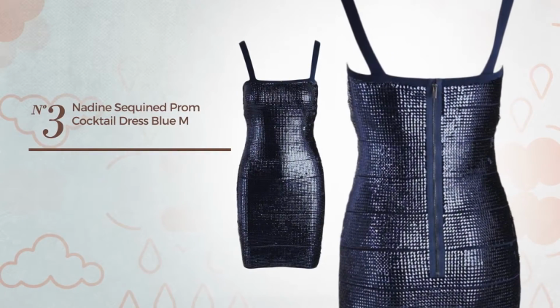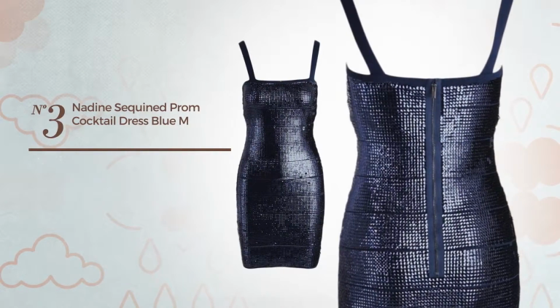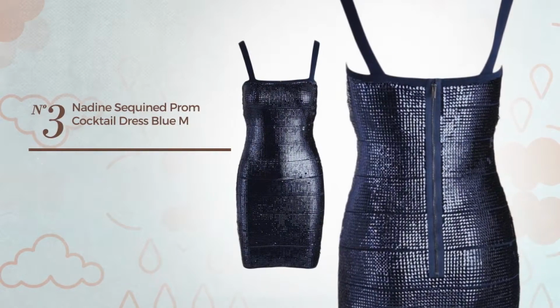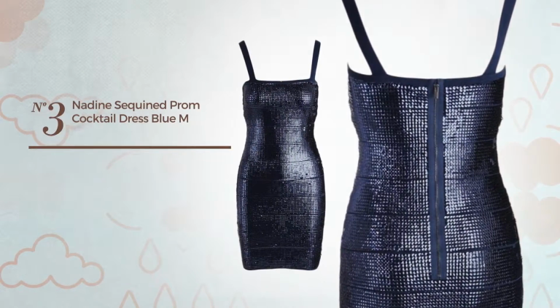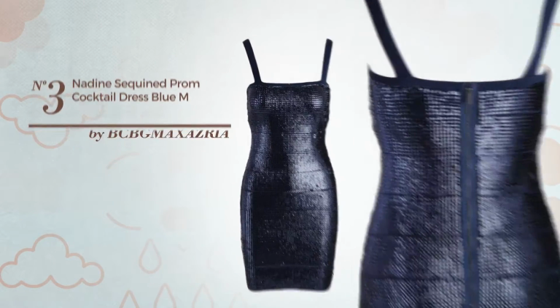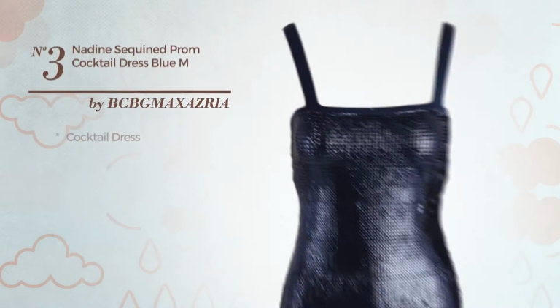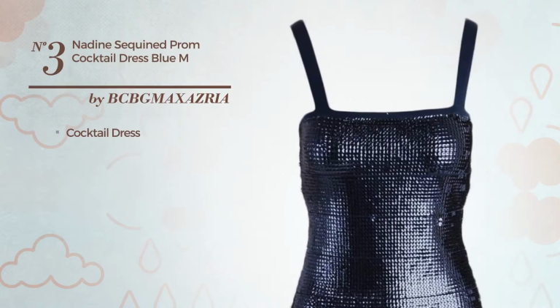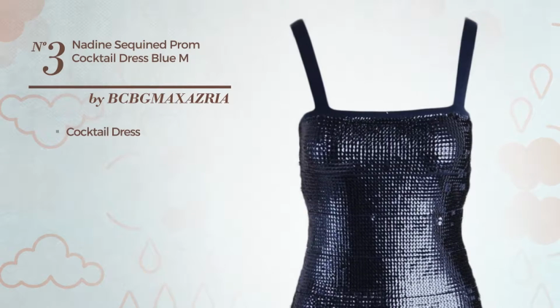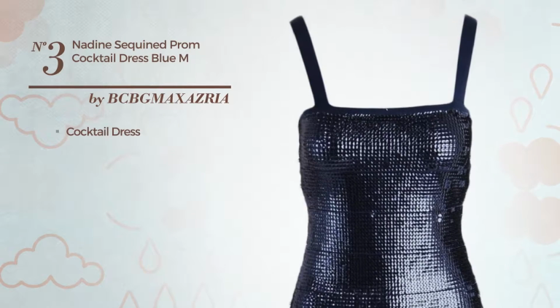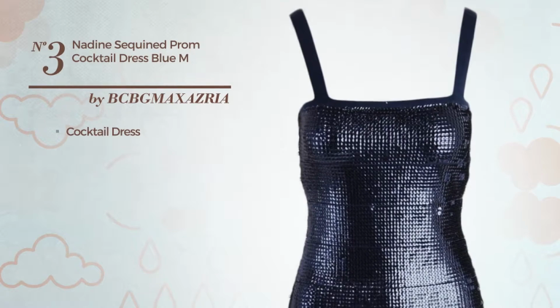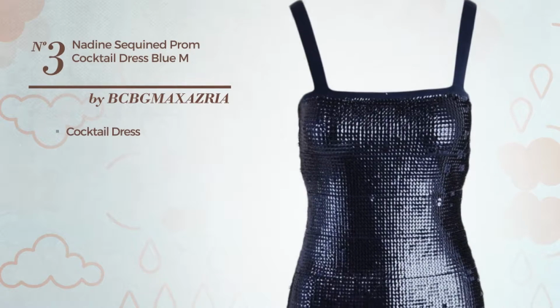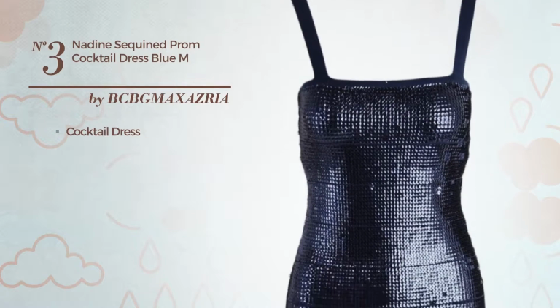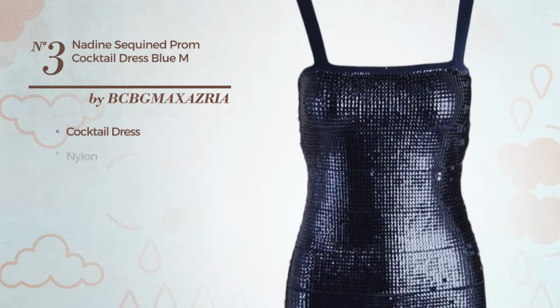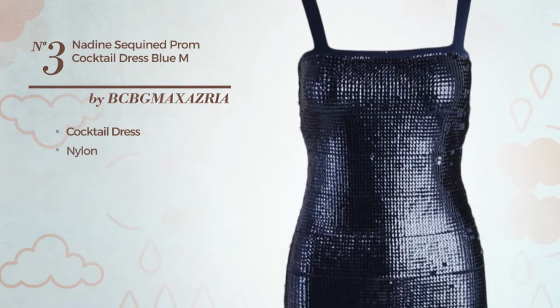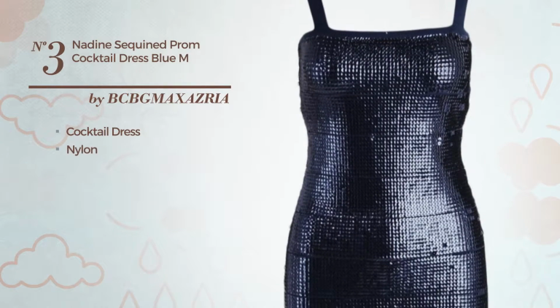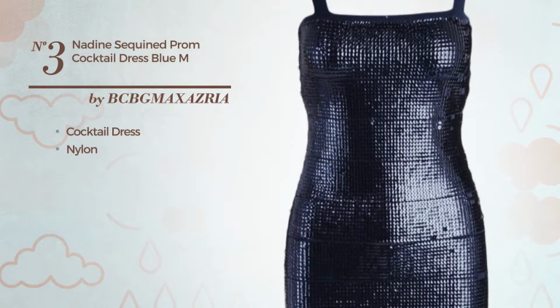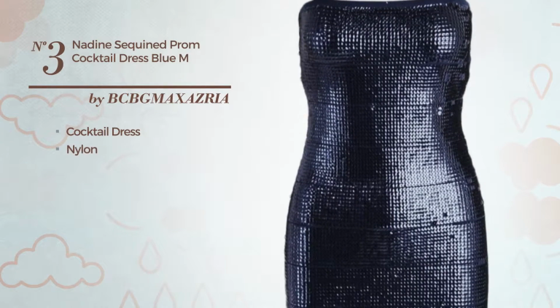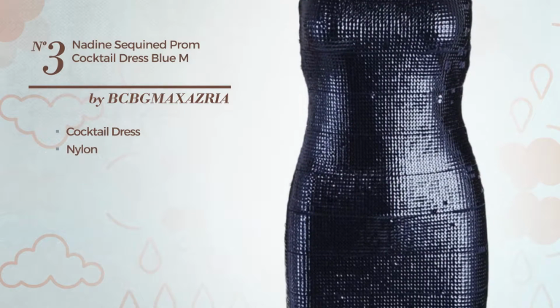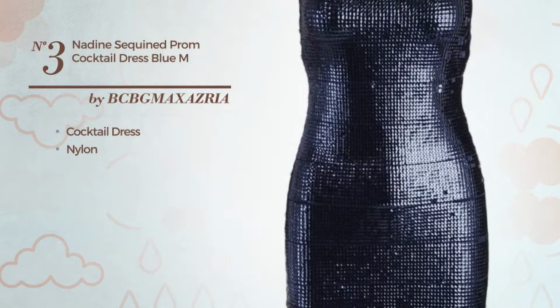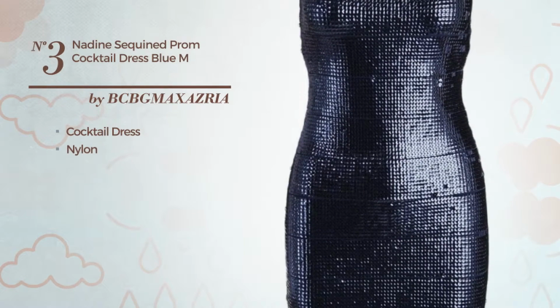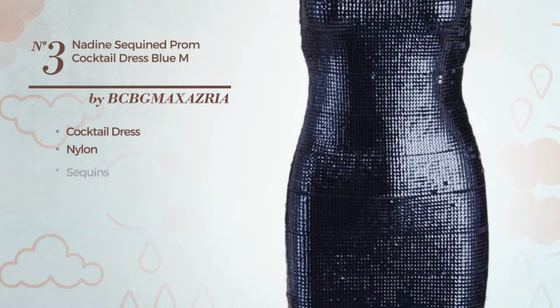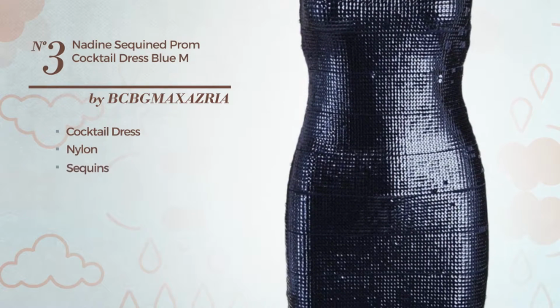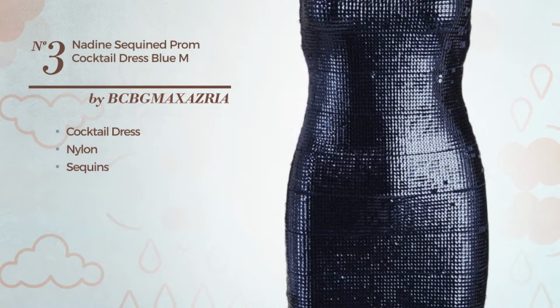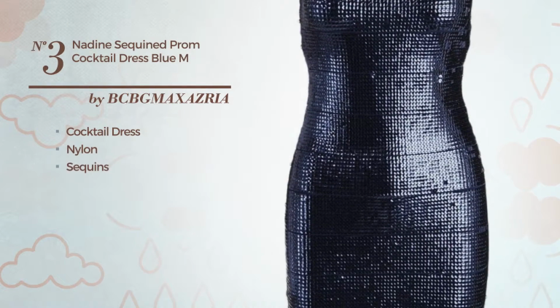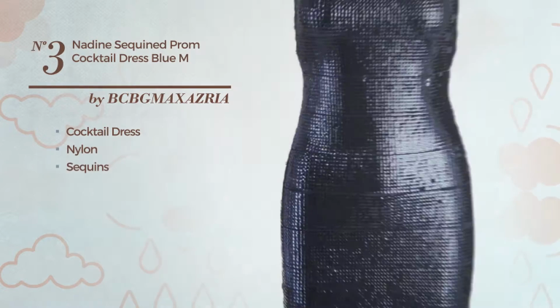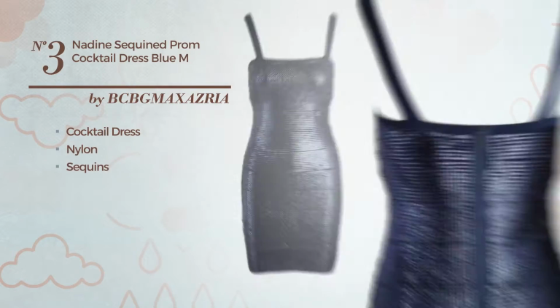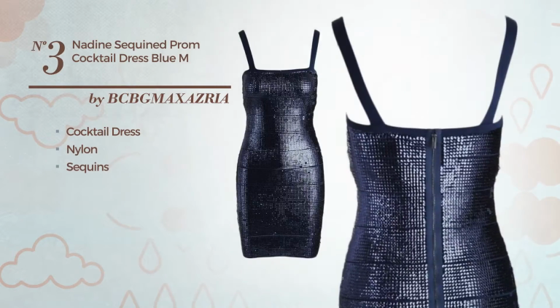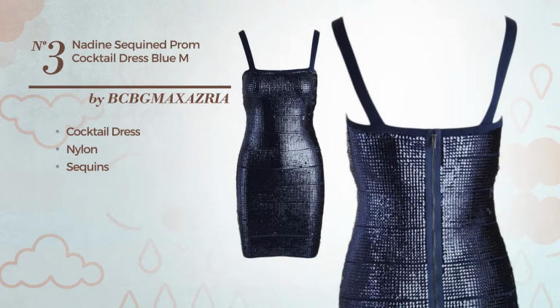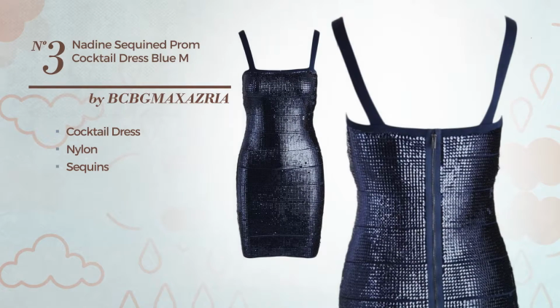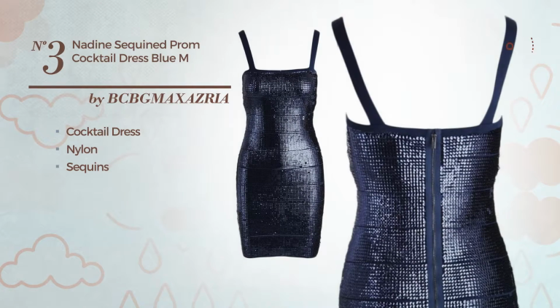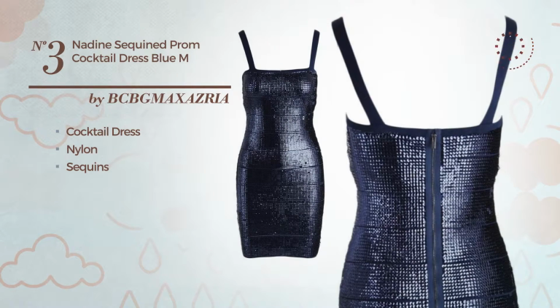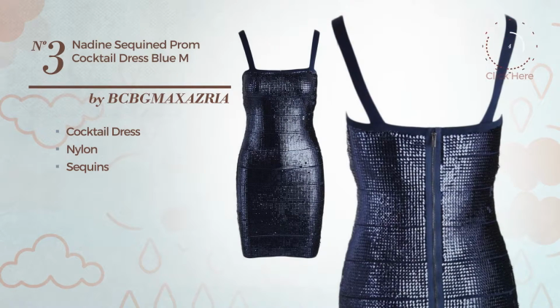Number 3, Cocktail Dress, made of nylon, accentuated with sequins. Available solely in this color.